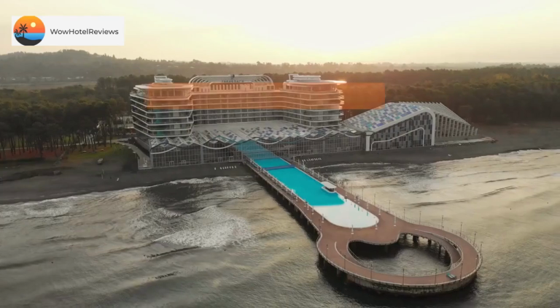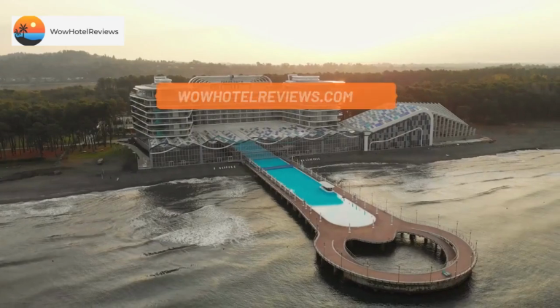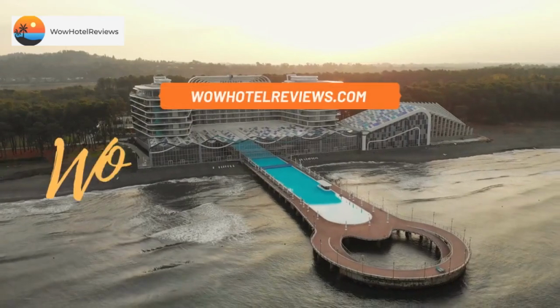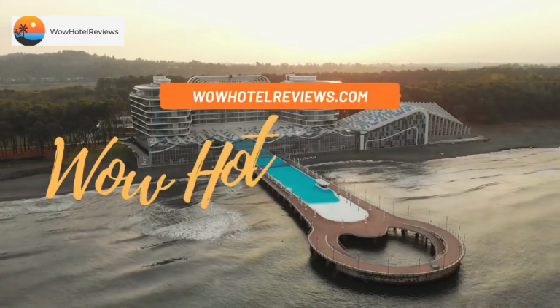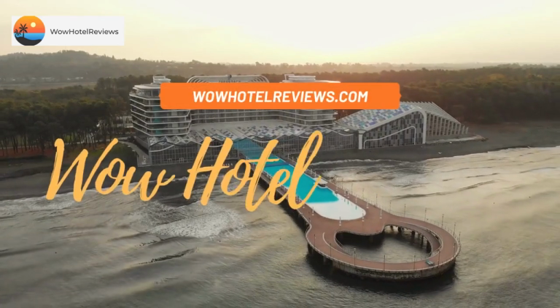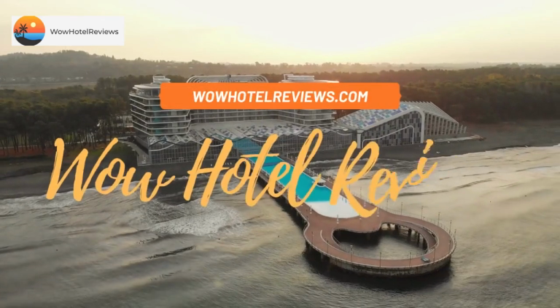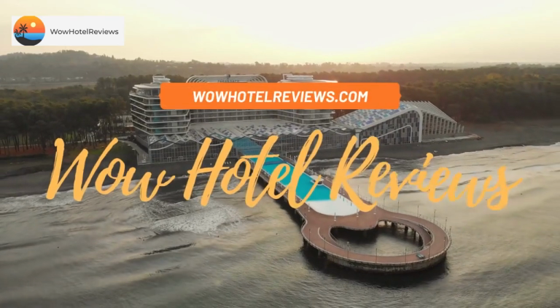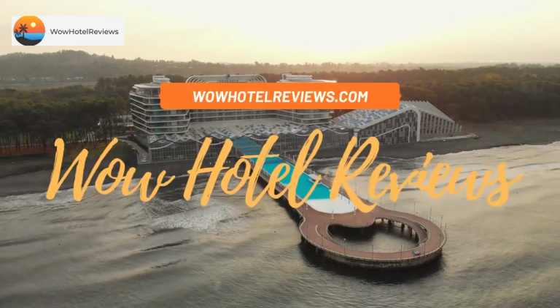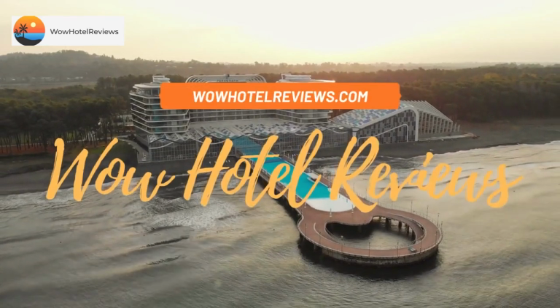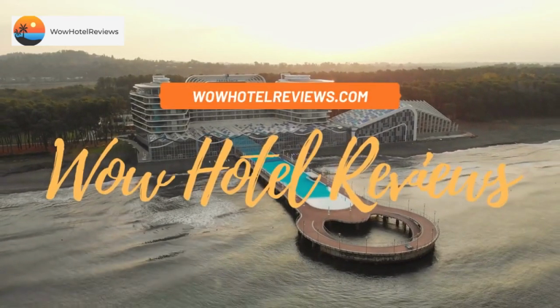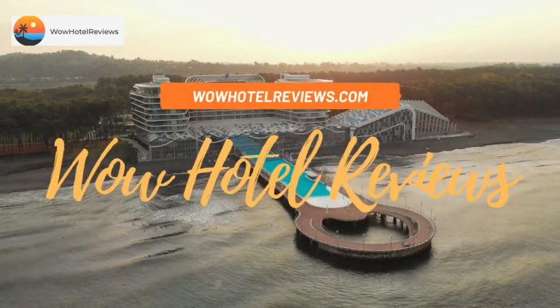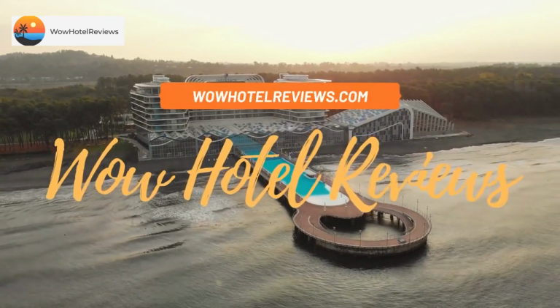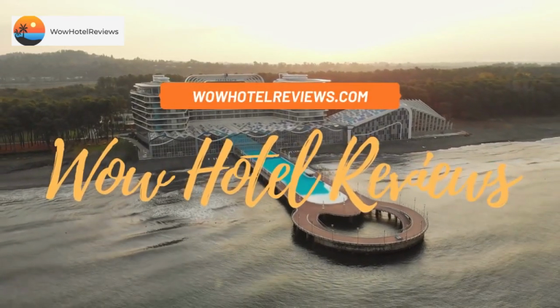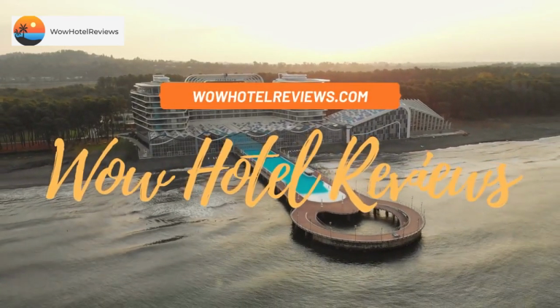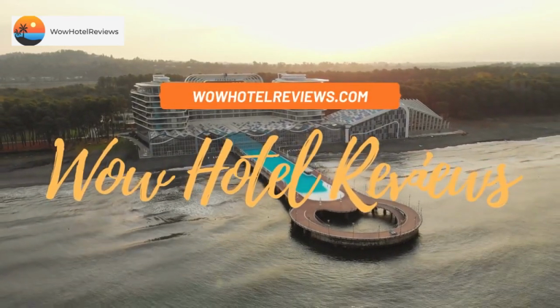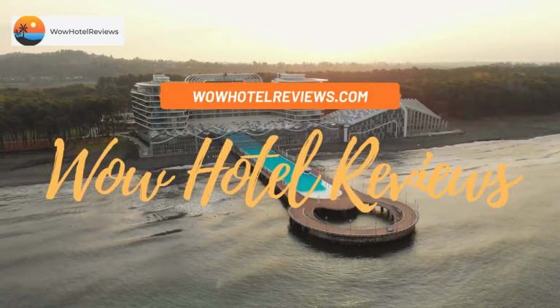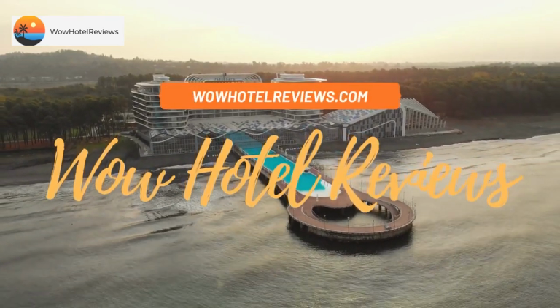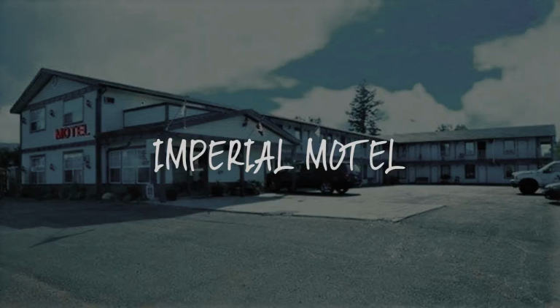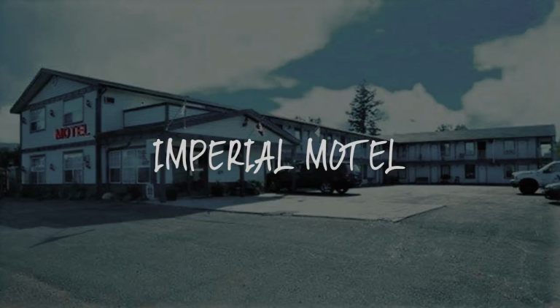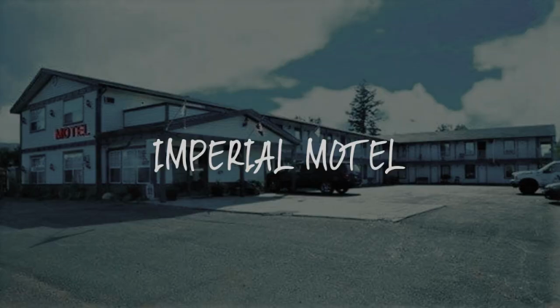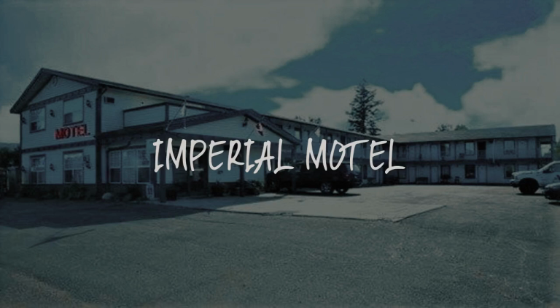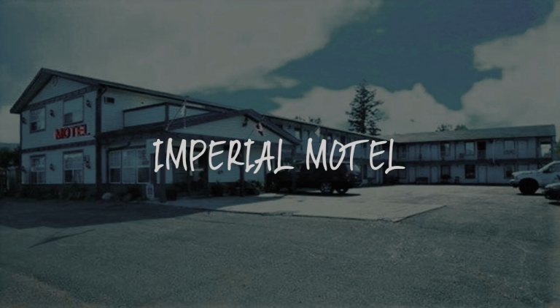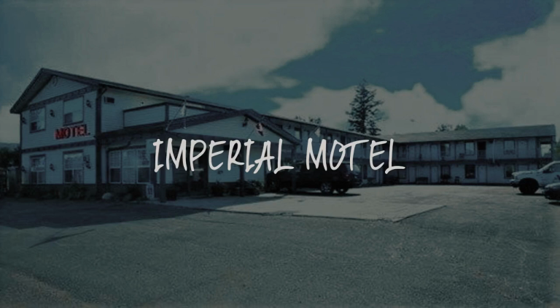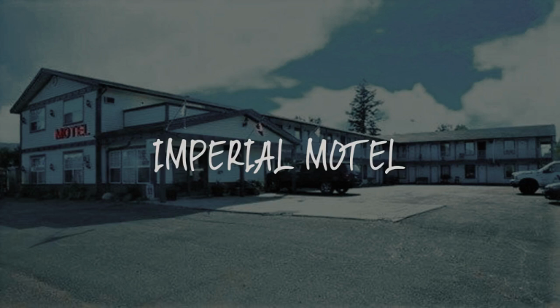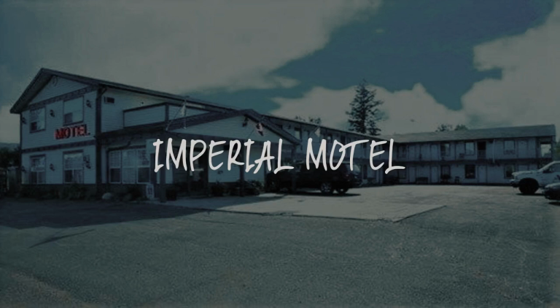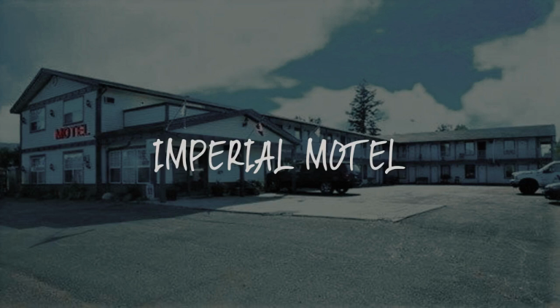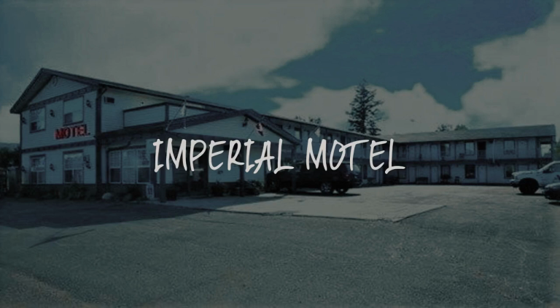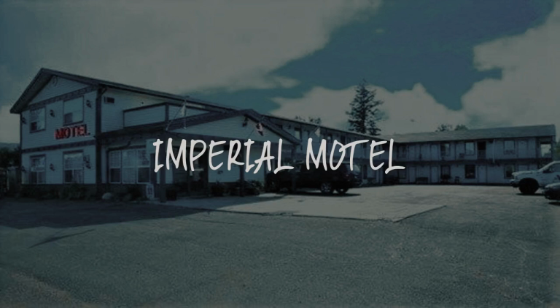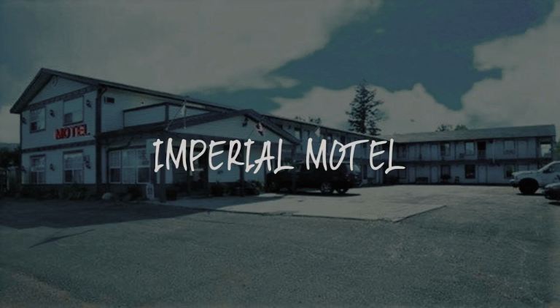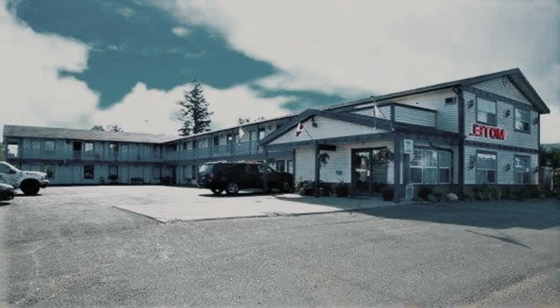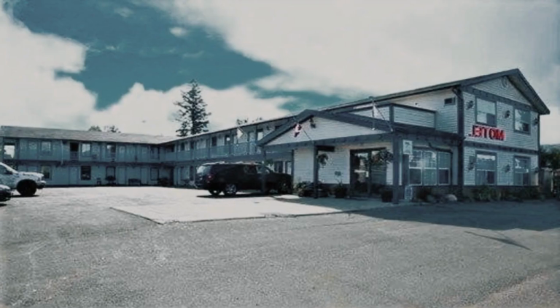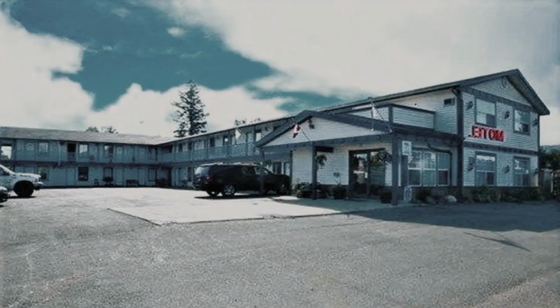Hello guys. Welcome to Canada Hotel Explorer. Today I am reviewing Imperial Motel. It's a three-star hotel.